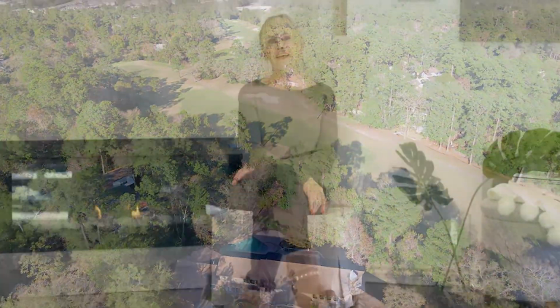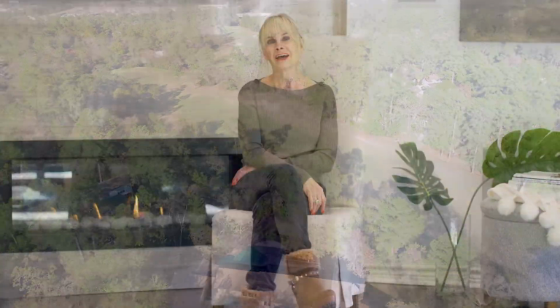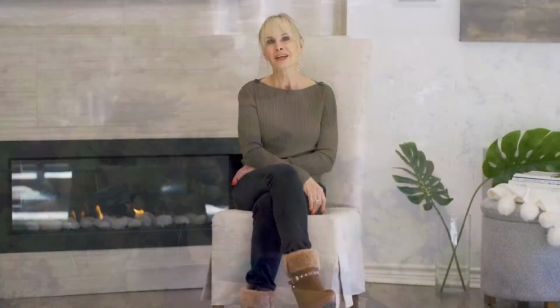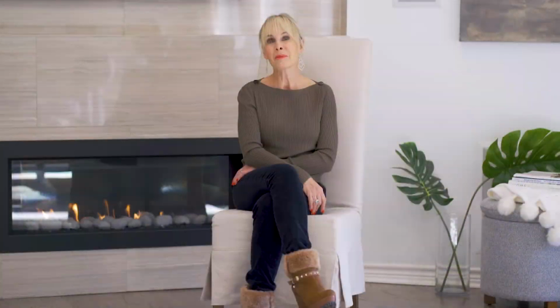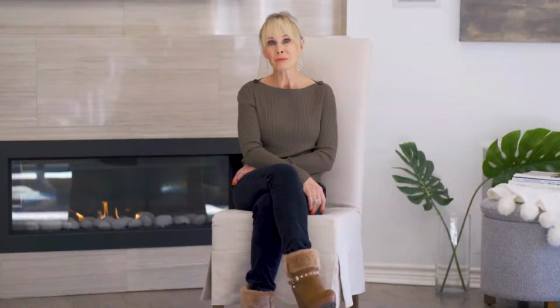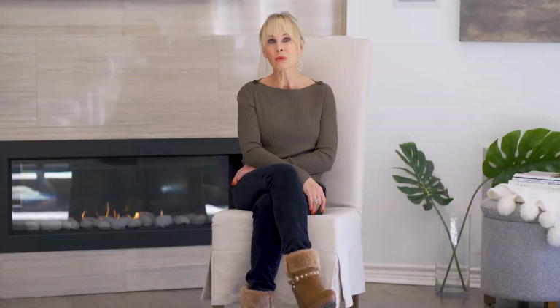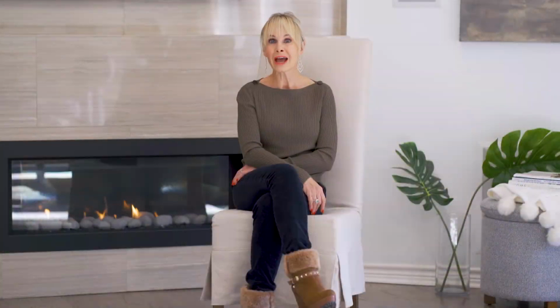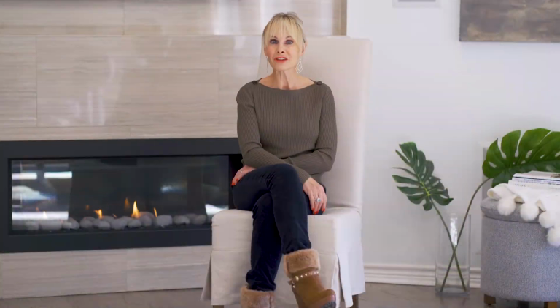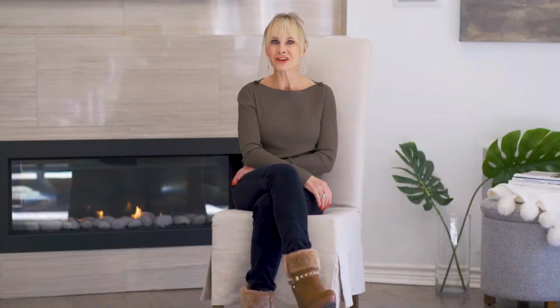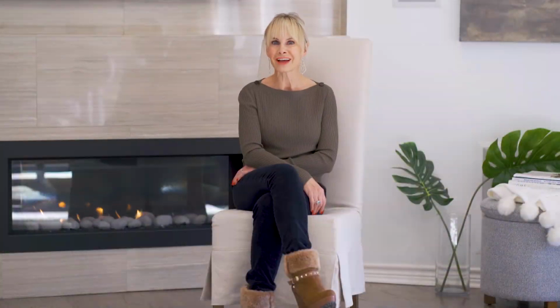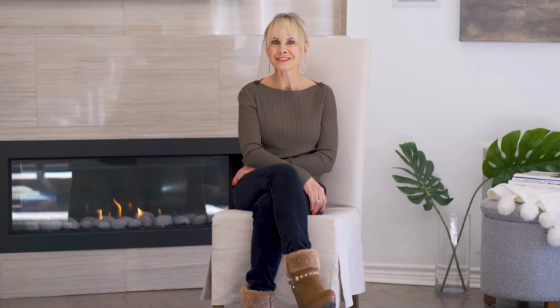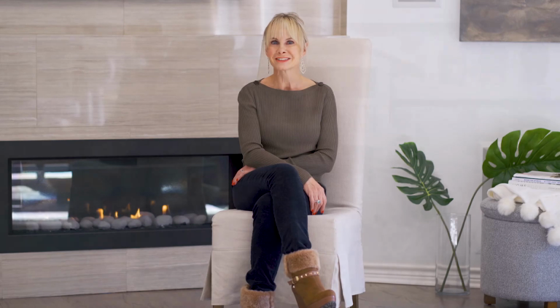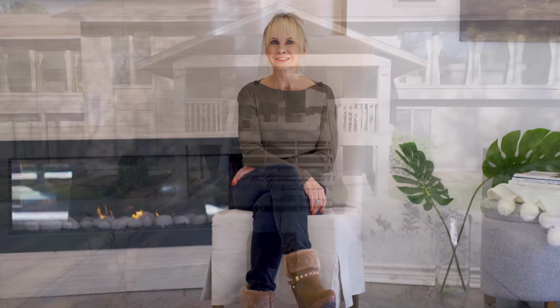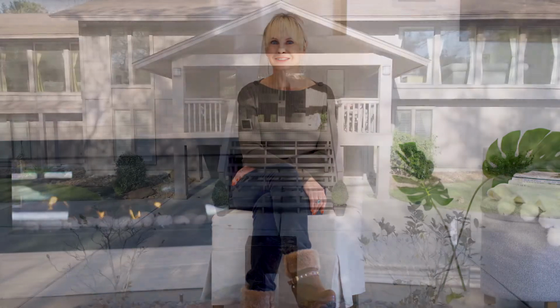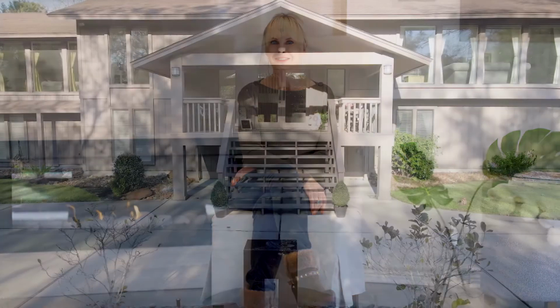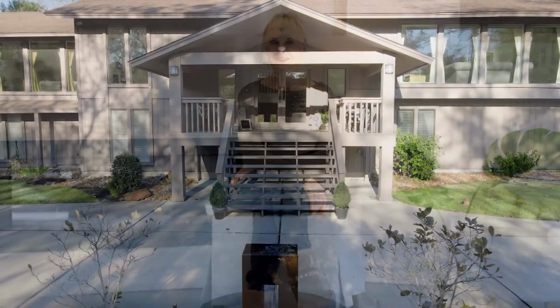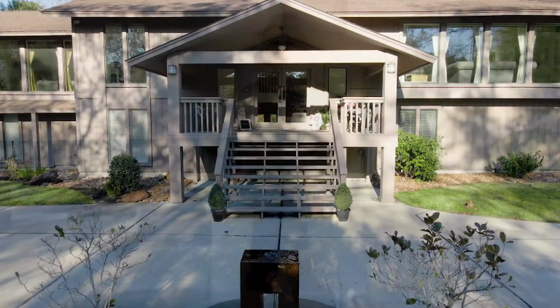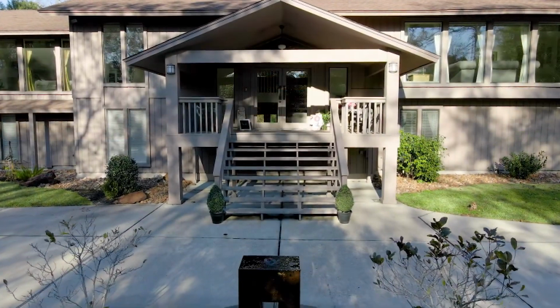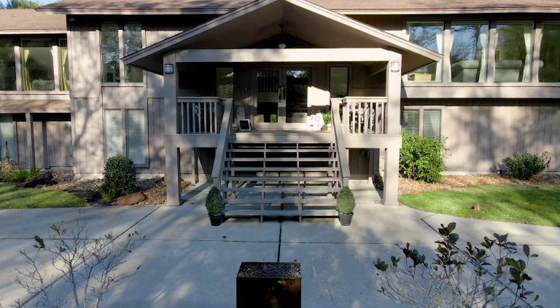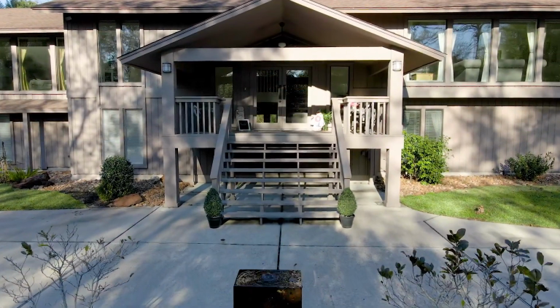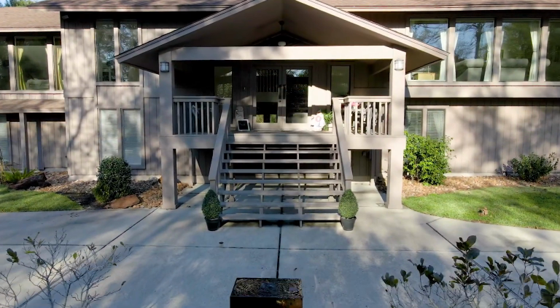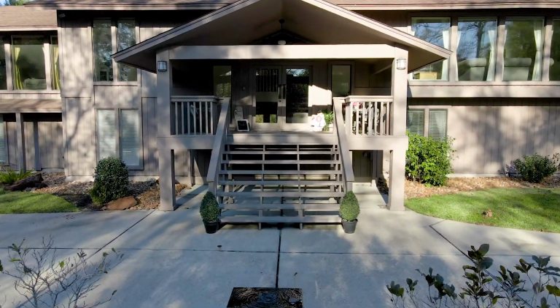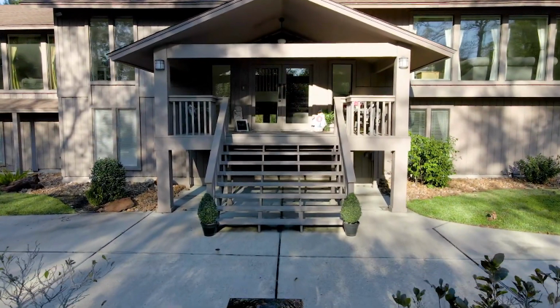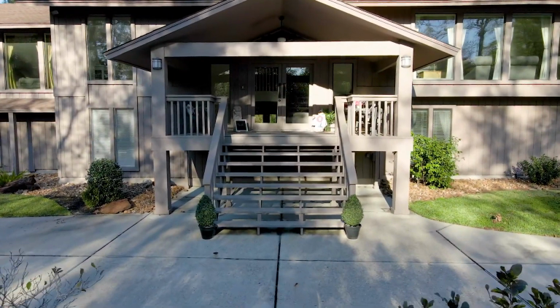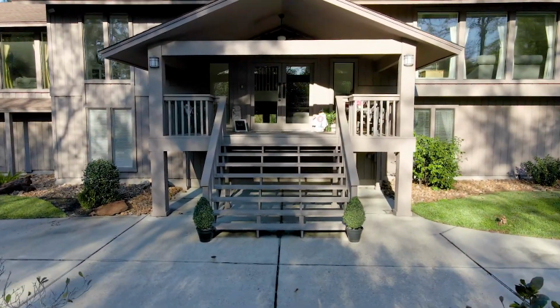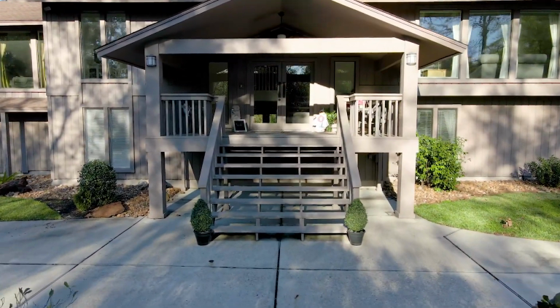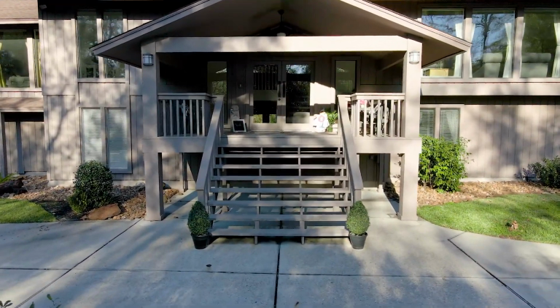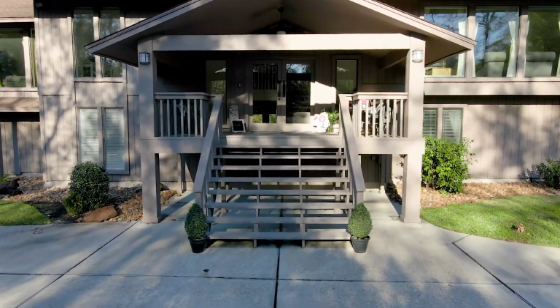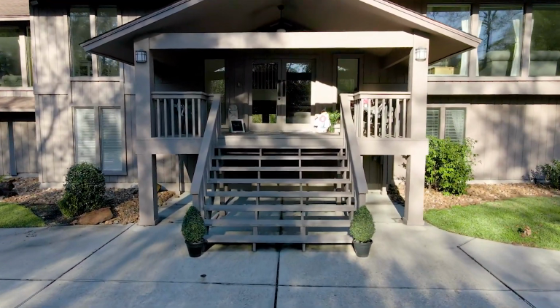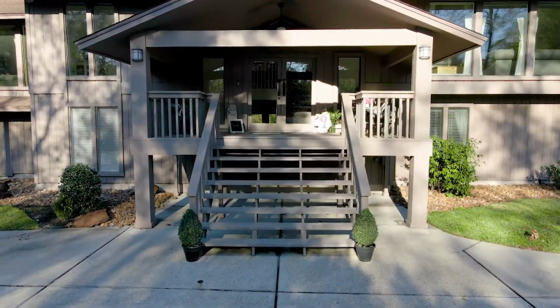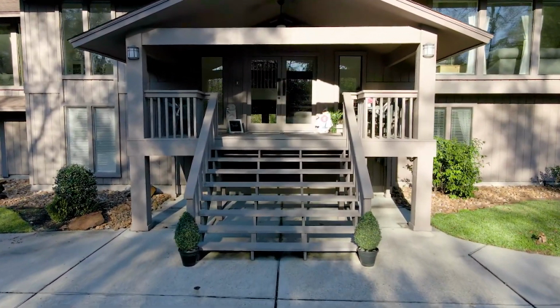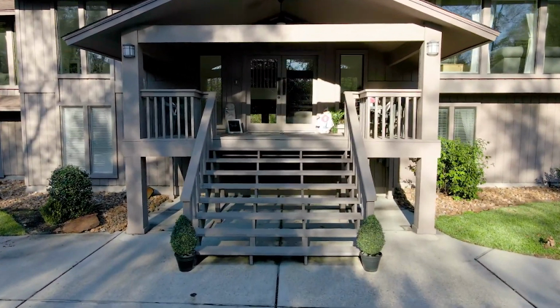Come on, you want to have a look around? The covered front porch leads you into your new home.